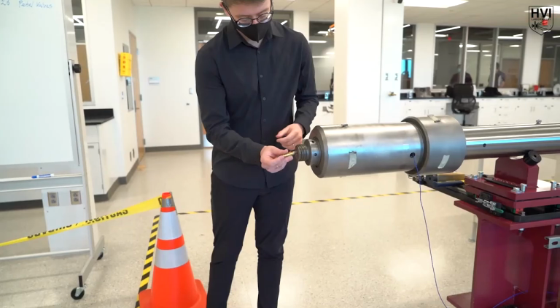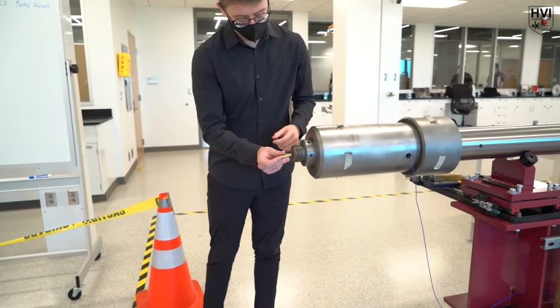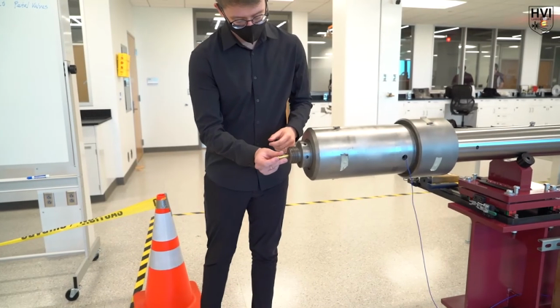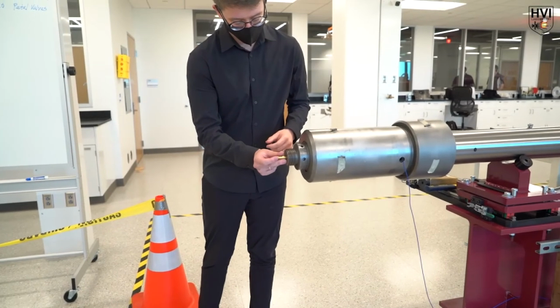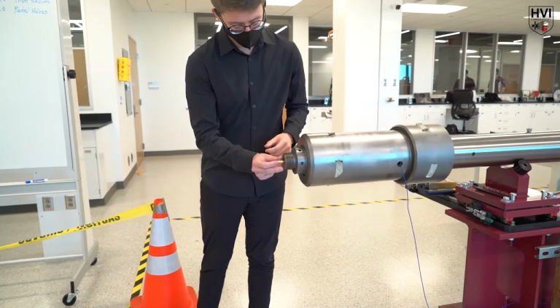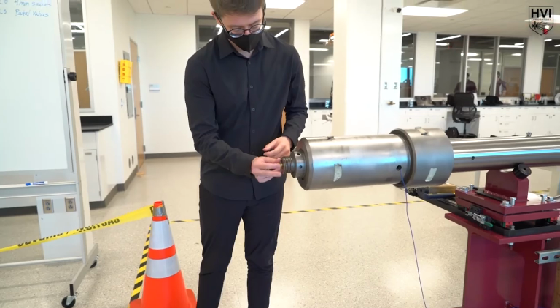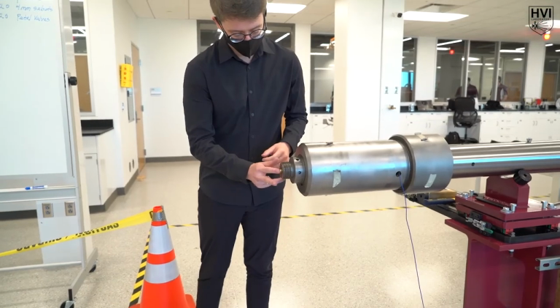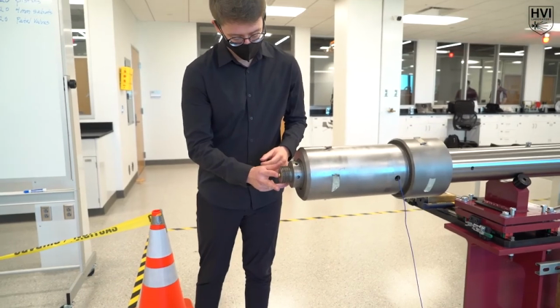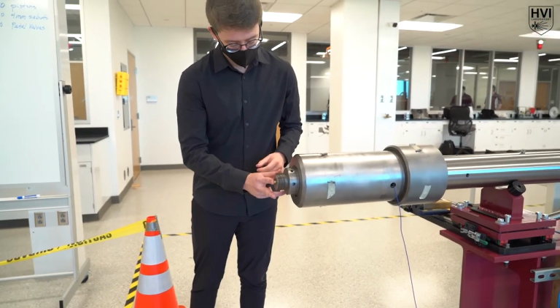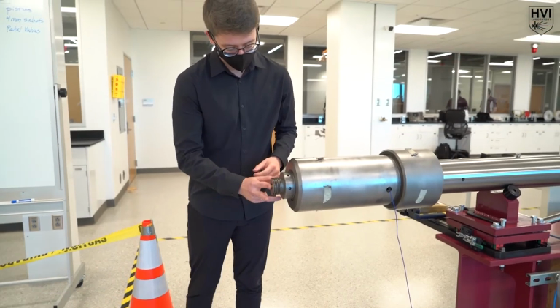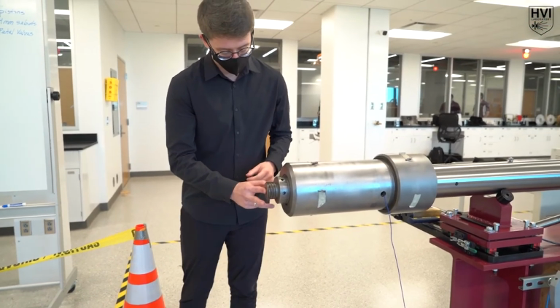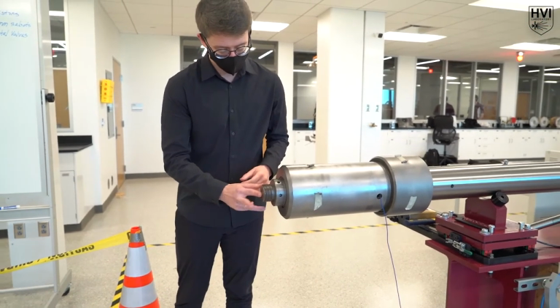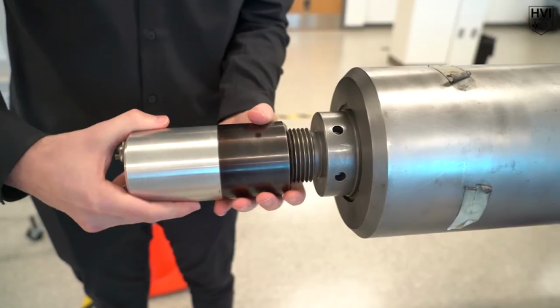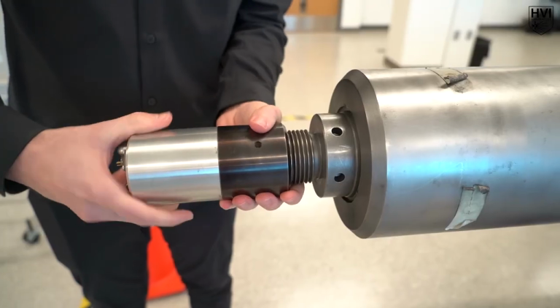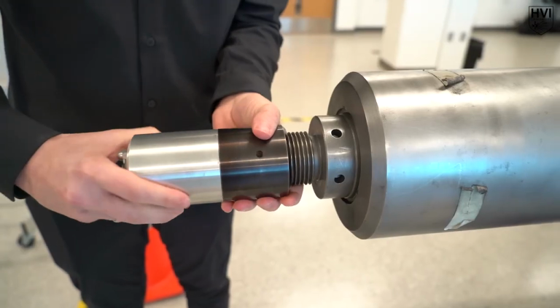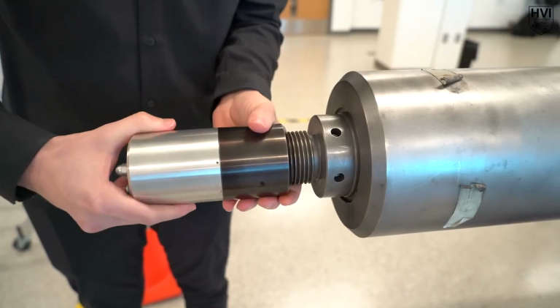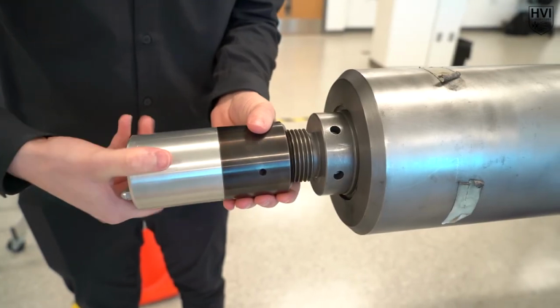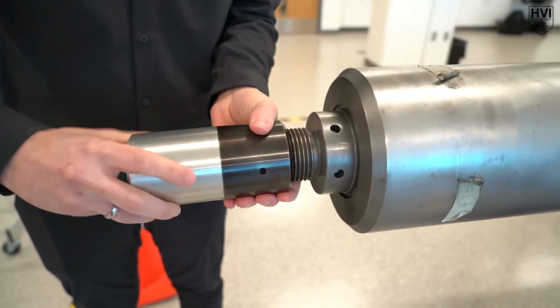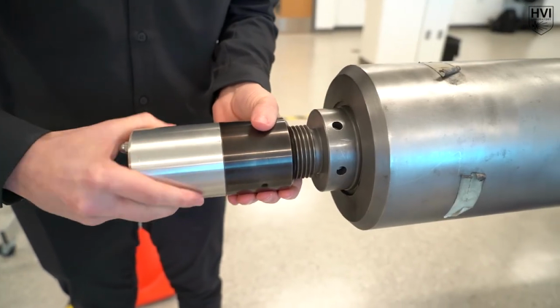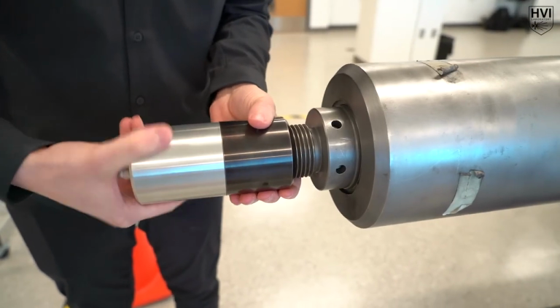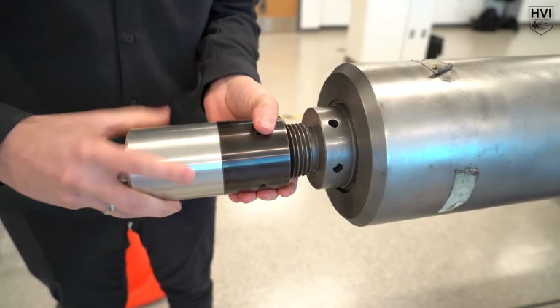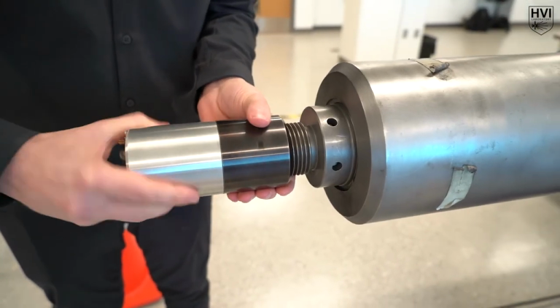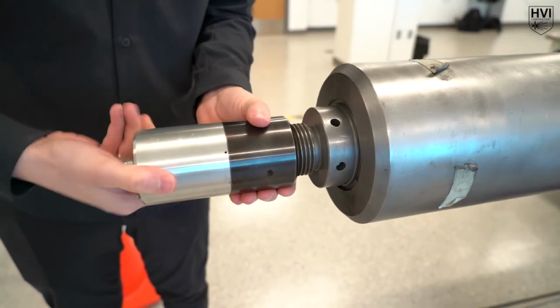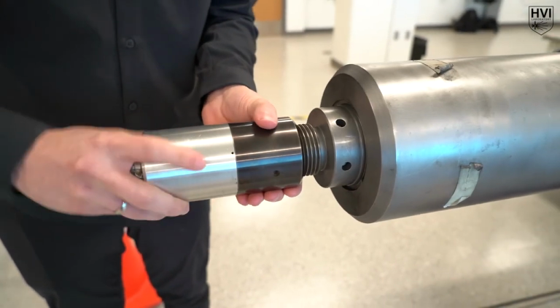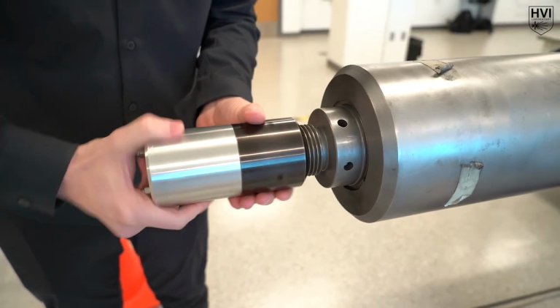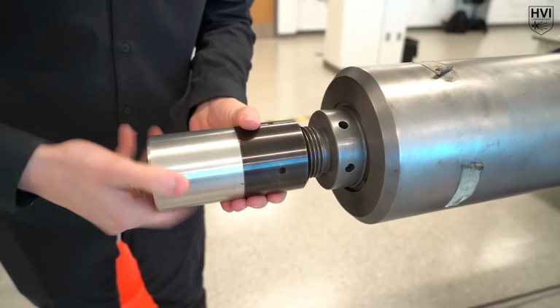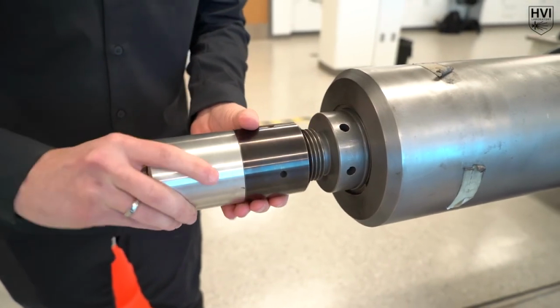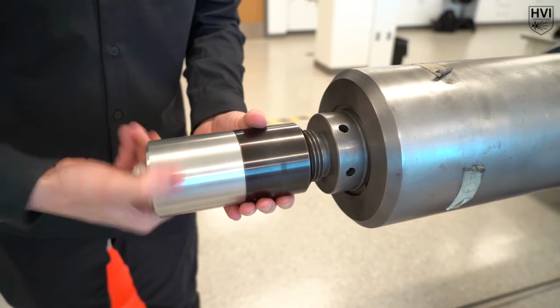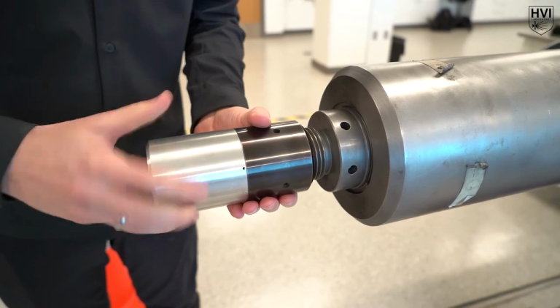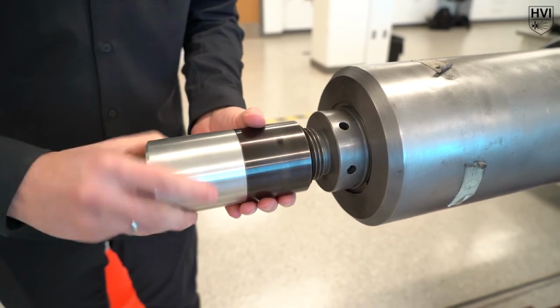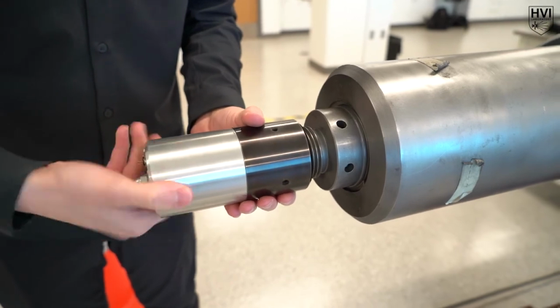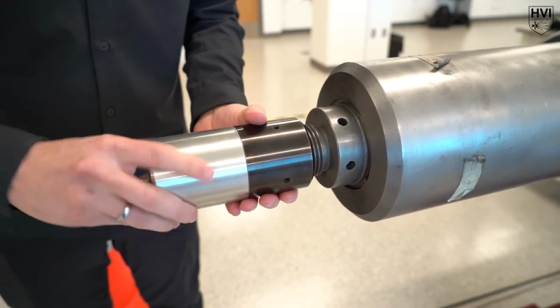Finally, the primary charge is inserted into the powder breech, which awaits triggering by a striker and solenoid assembly housed in the firing breech.